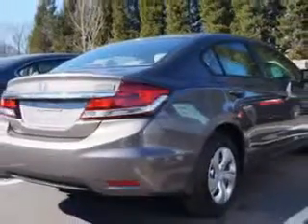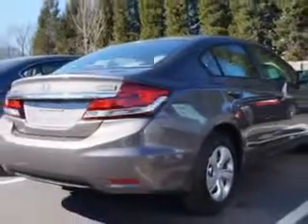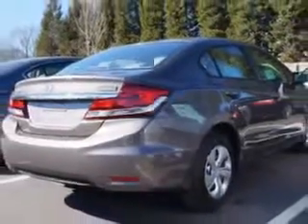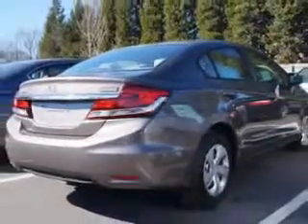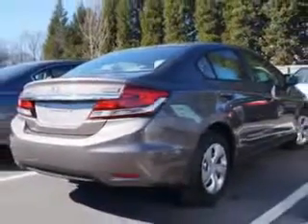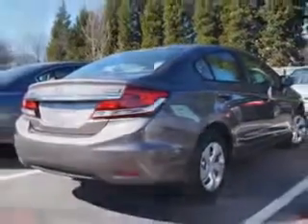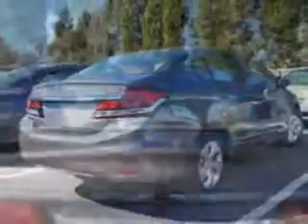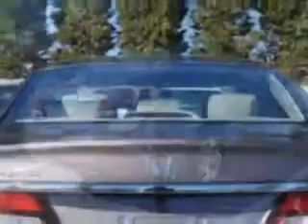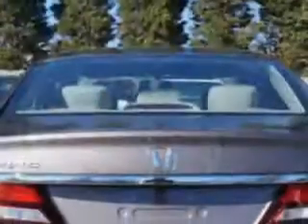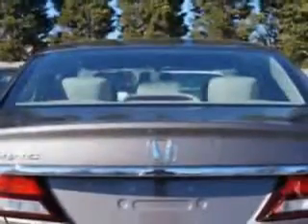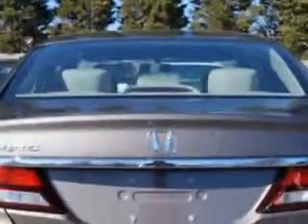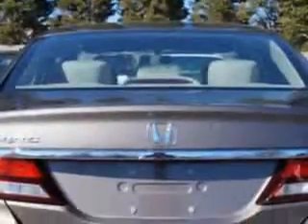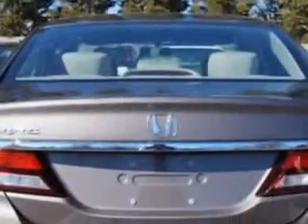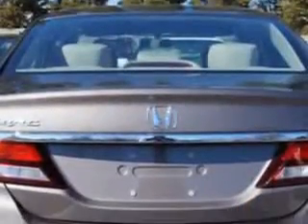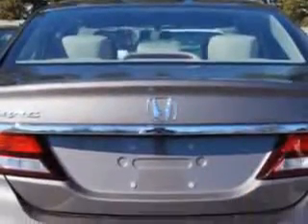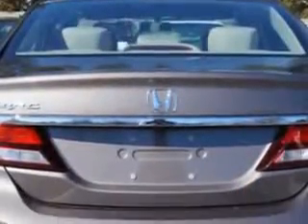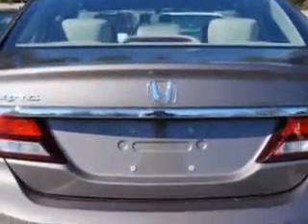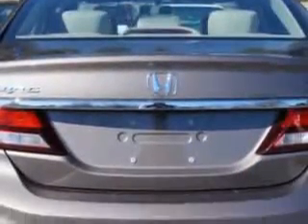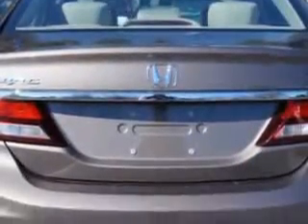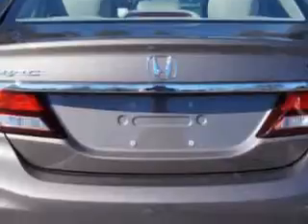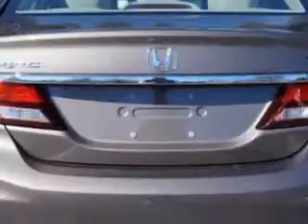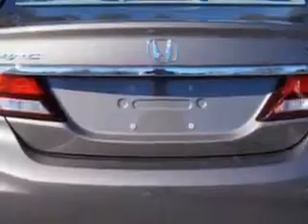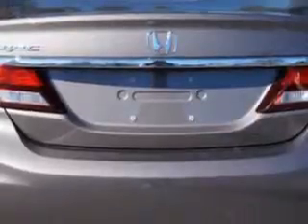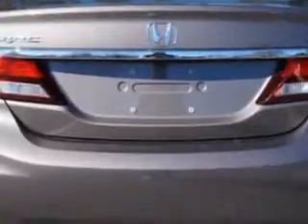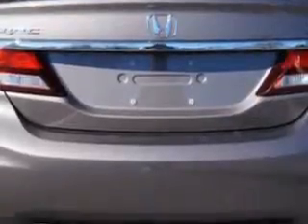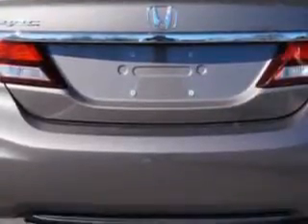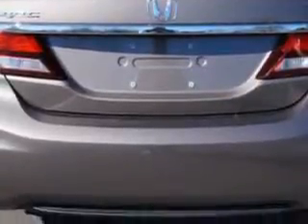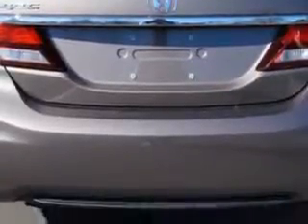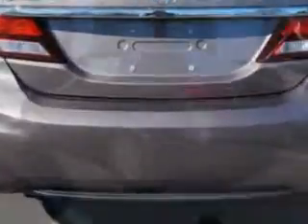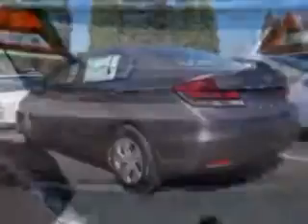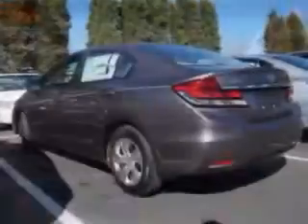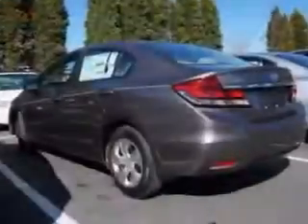Enjoy the drive and have peace of mind in this 2014 Honda Civic. See us at Van York Auto Mall today.